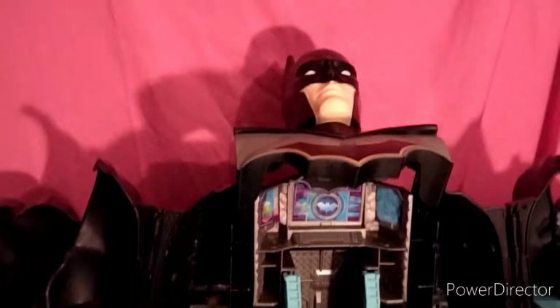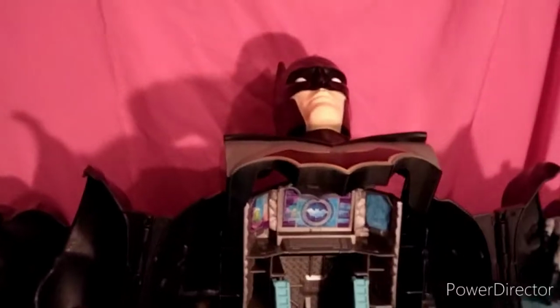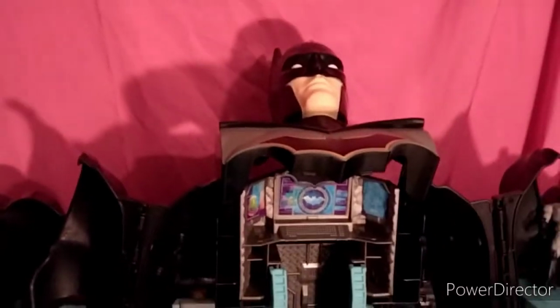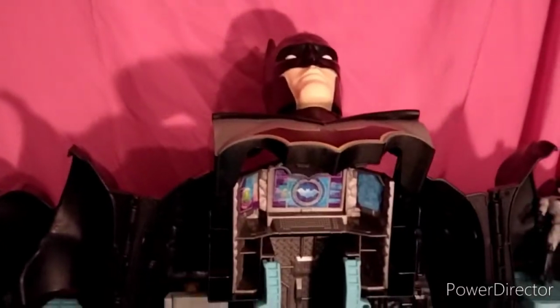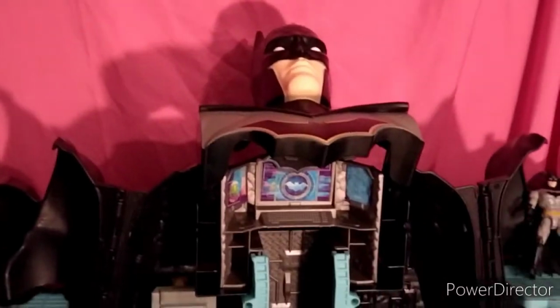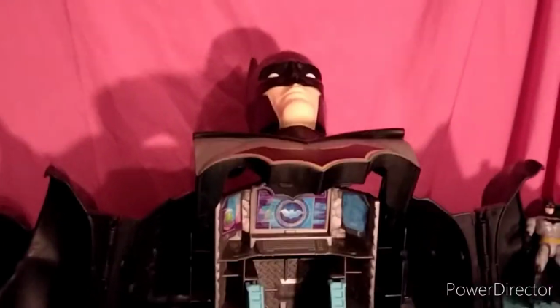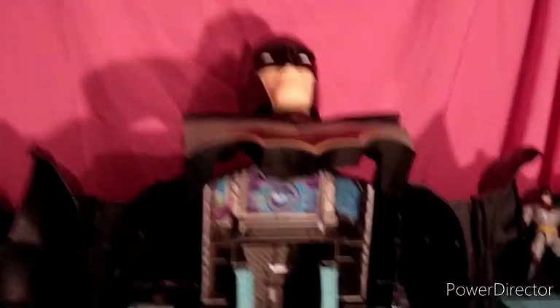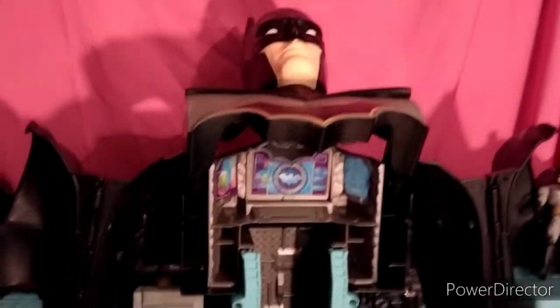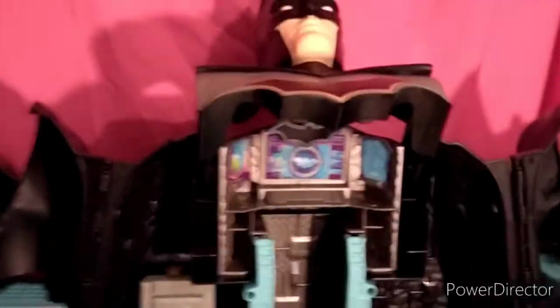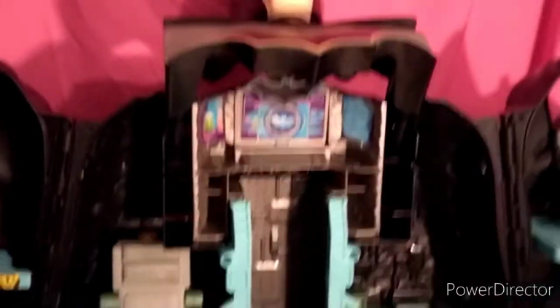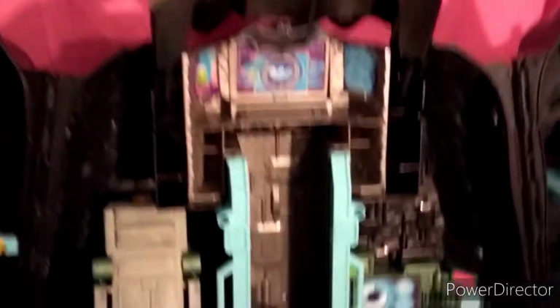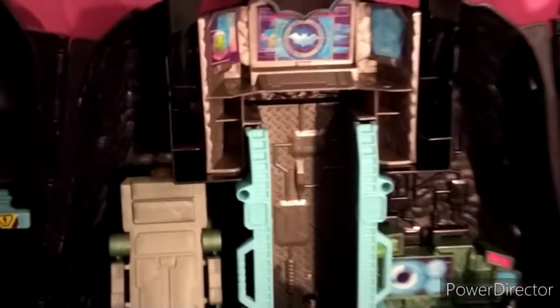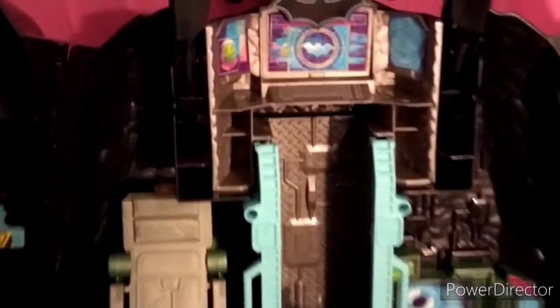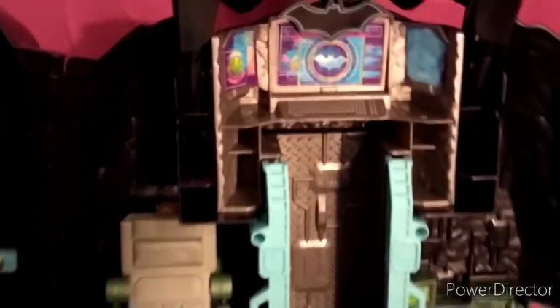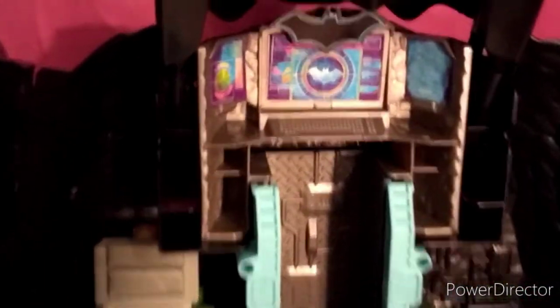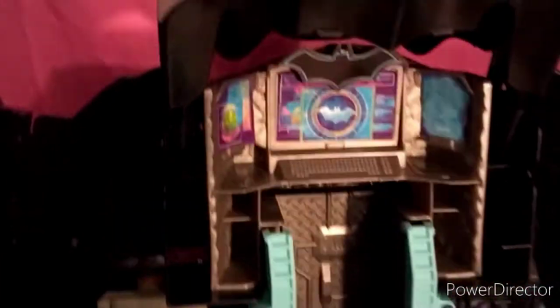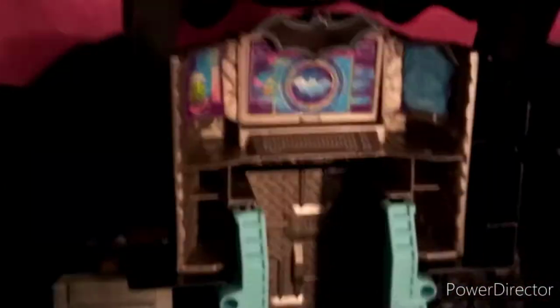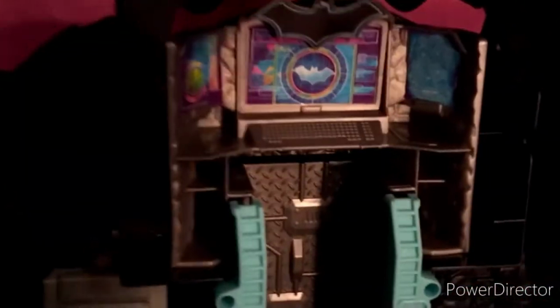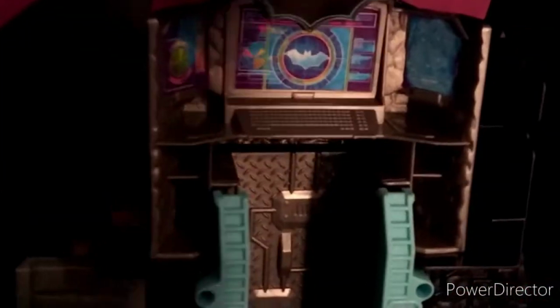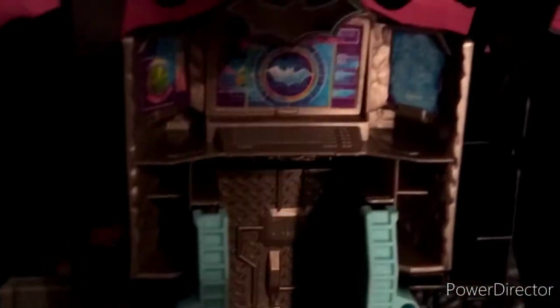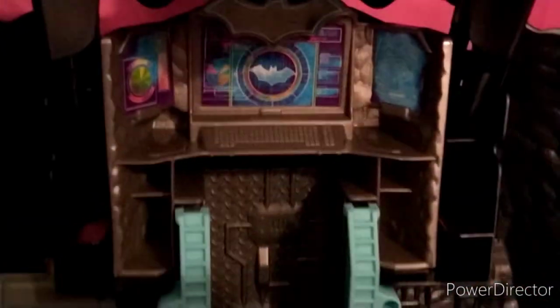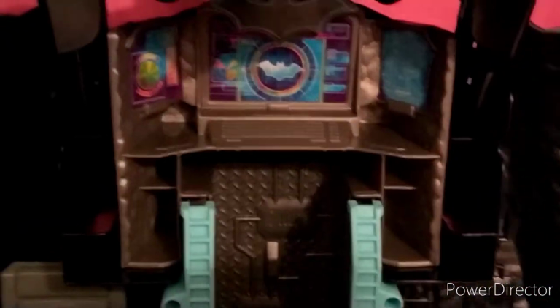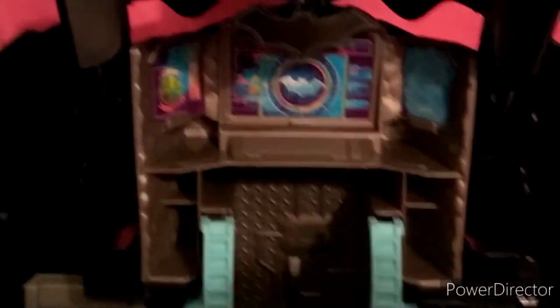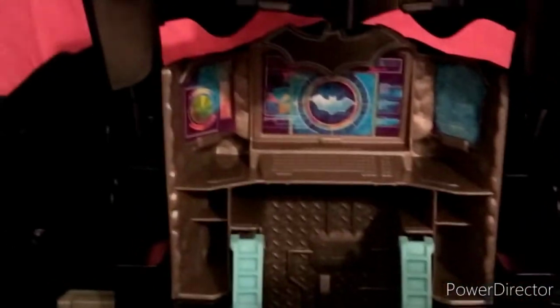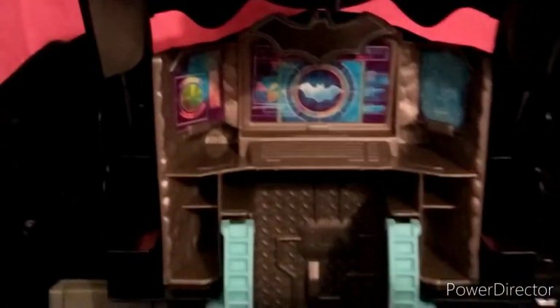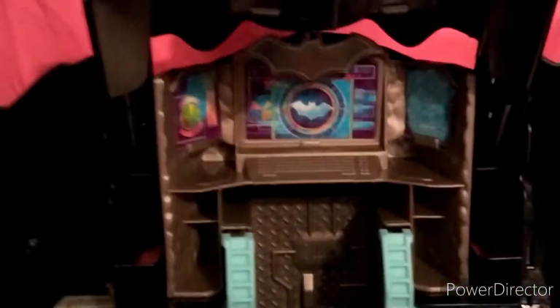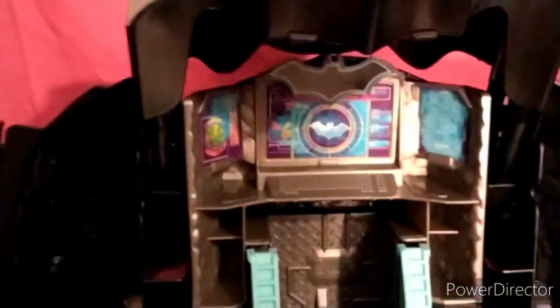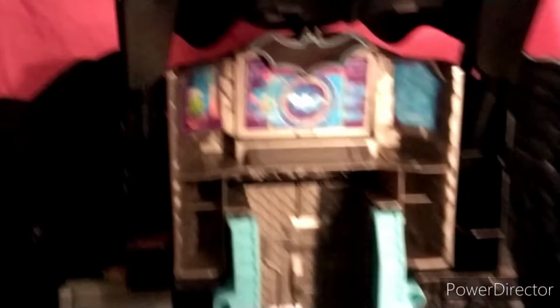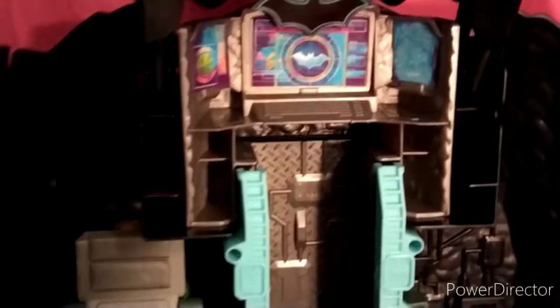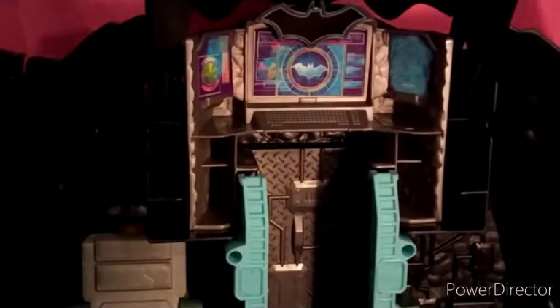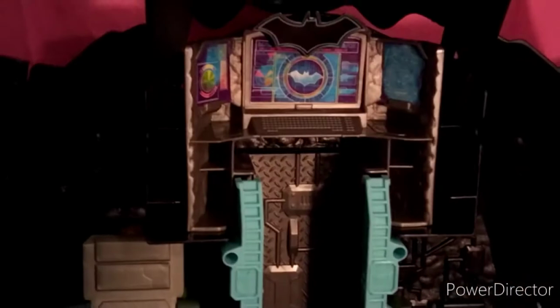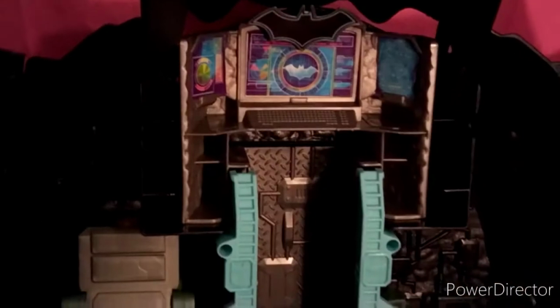Guys, welcome to the TARDIS Series 7 and I'm reviewing the DC Spin Master Transforming Batcave. It's a really cool set to review.